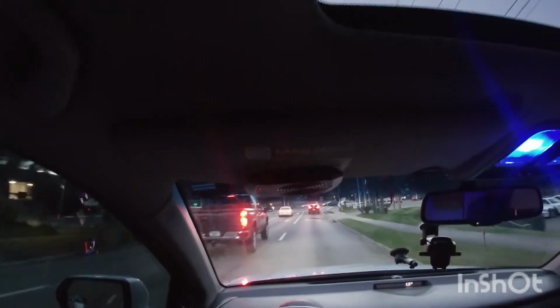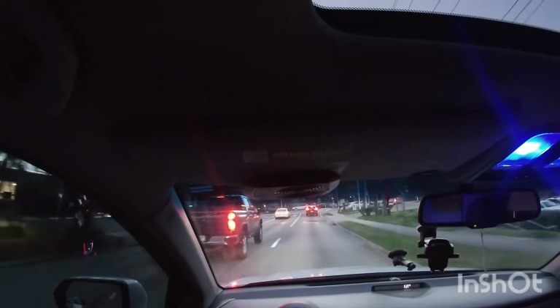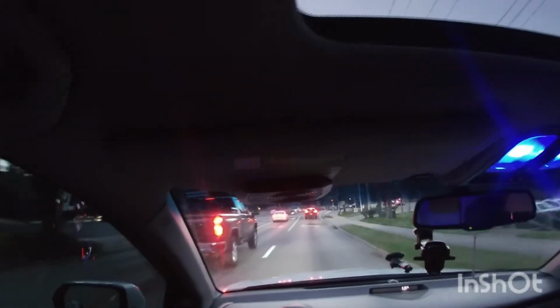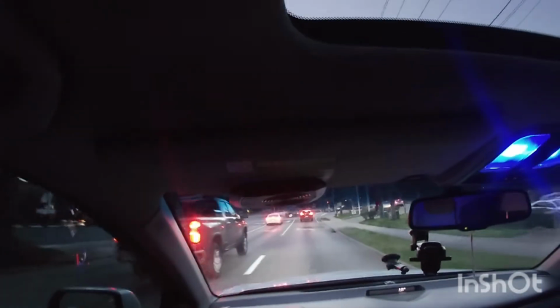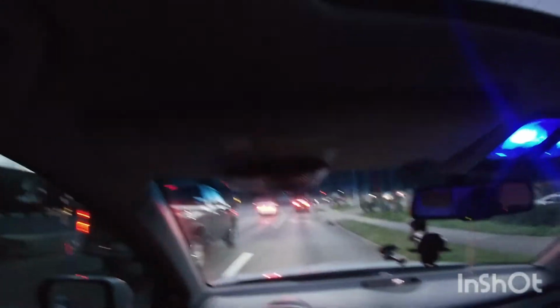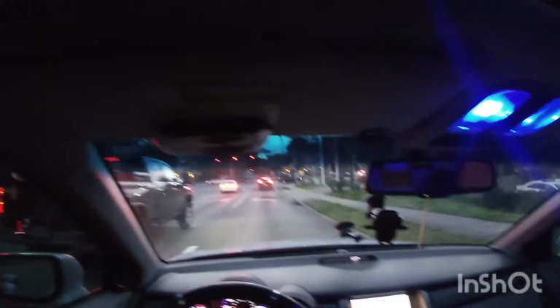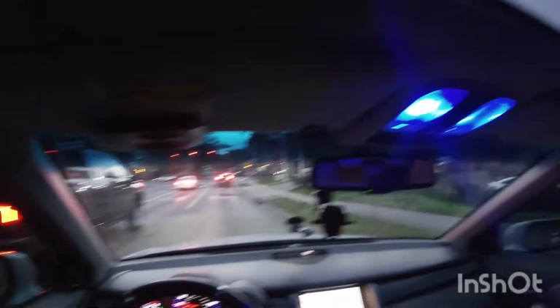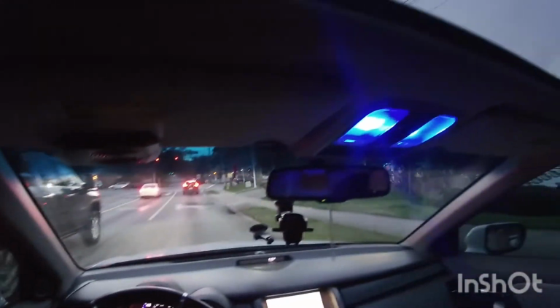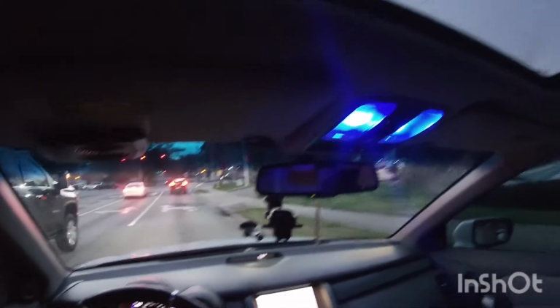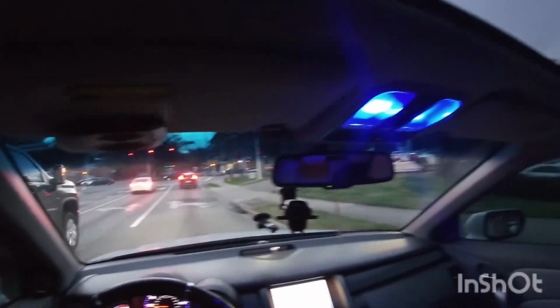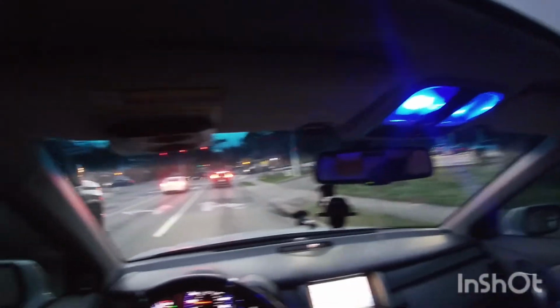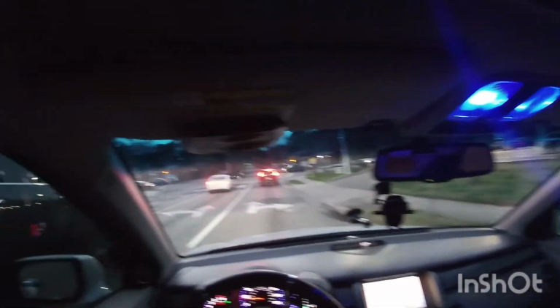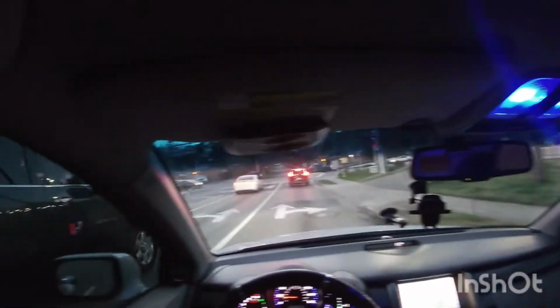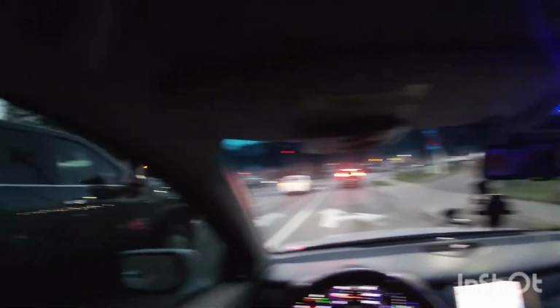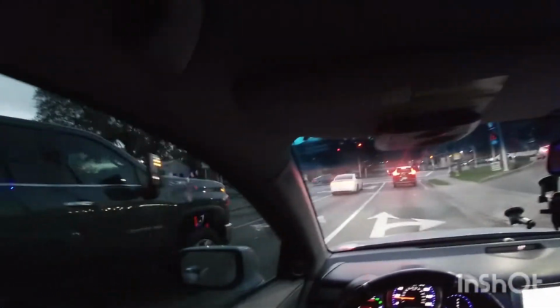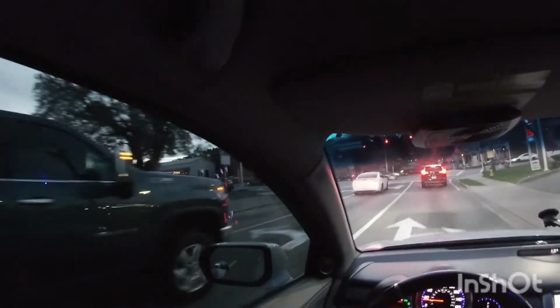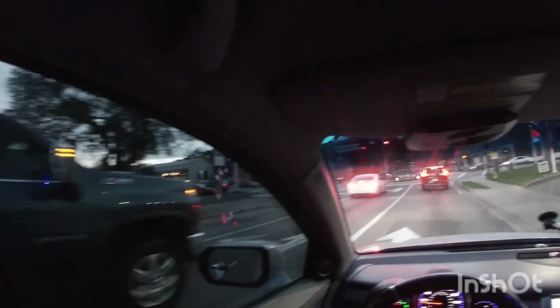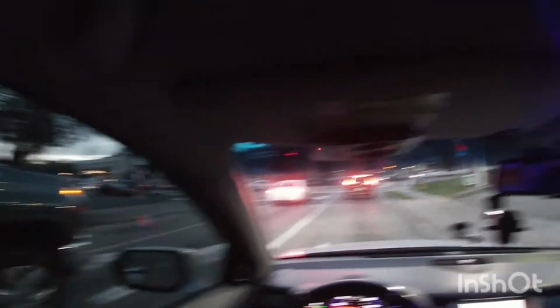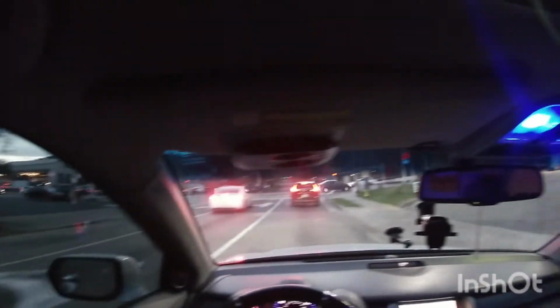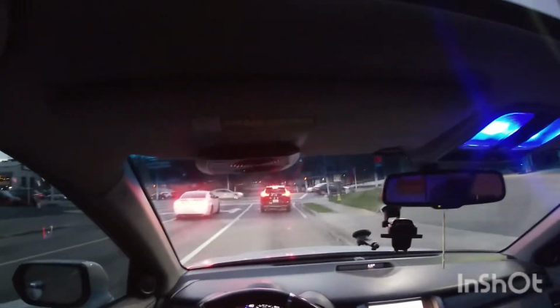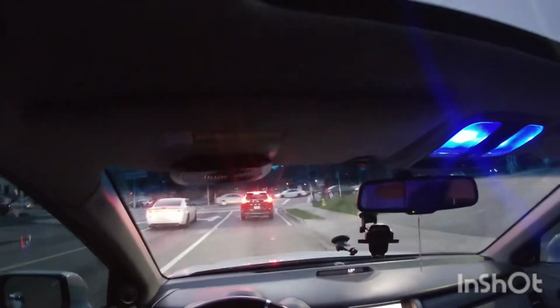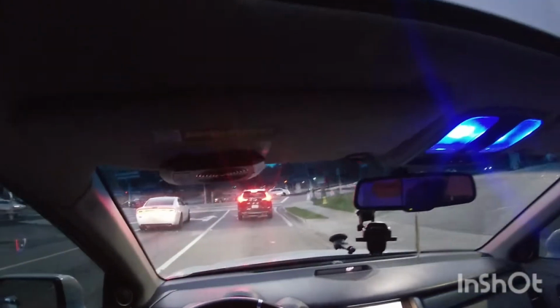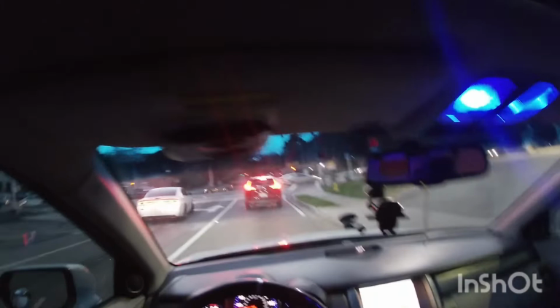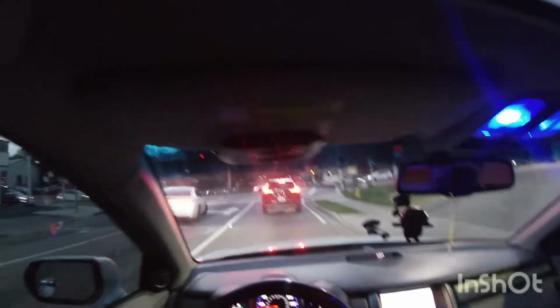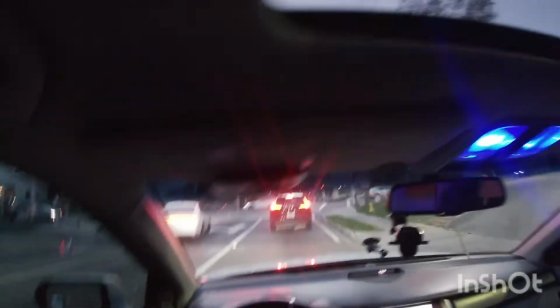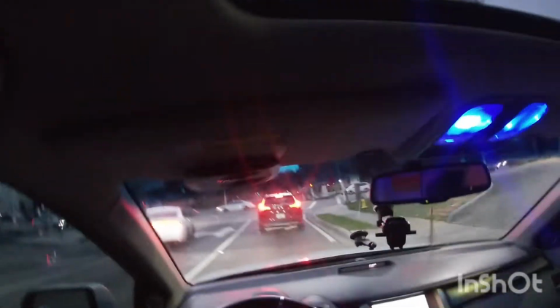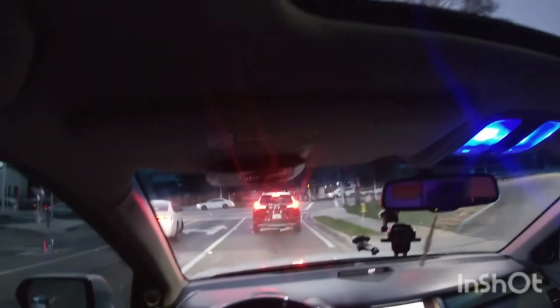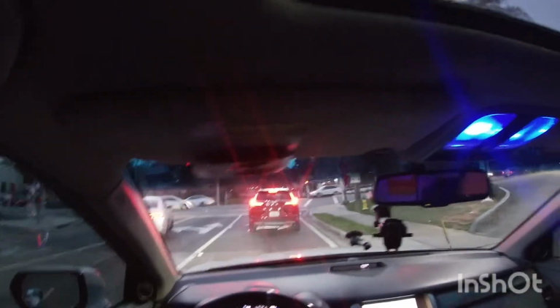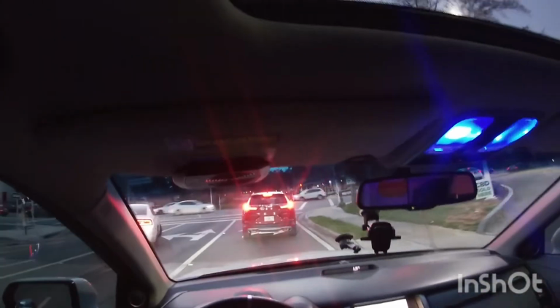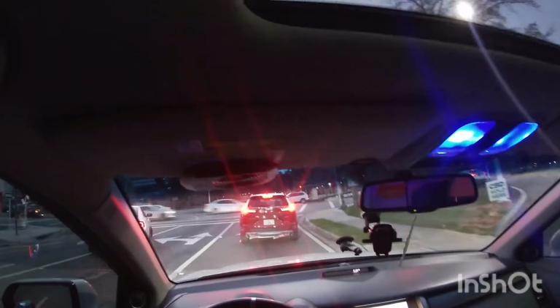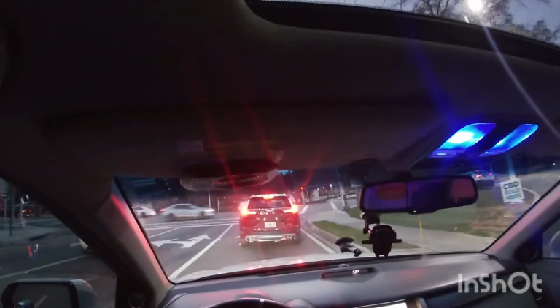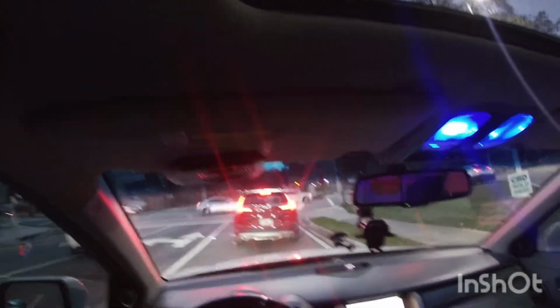All right, so I'm gonna put this thing down in manual mode and see what she does.